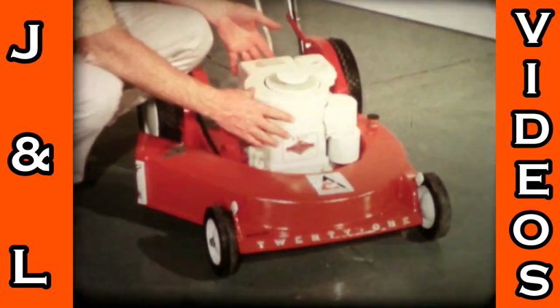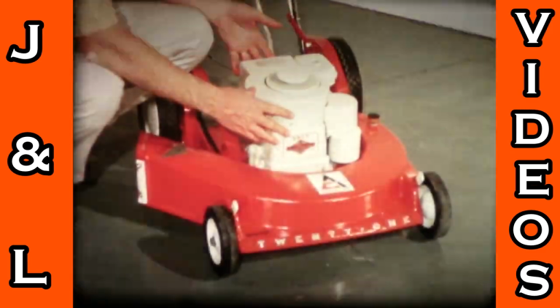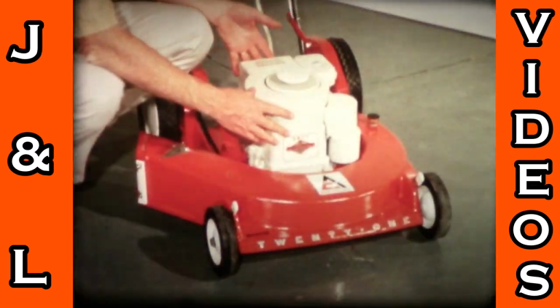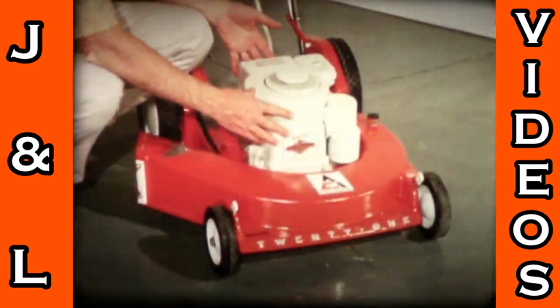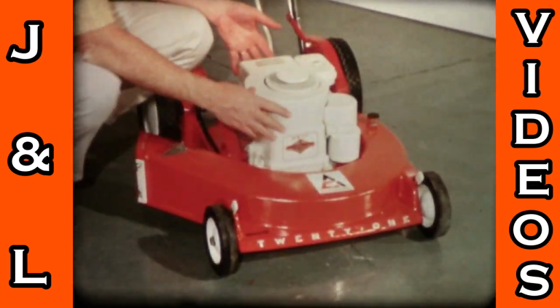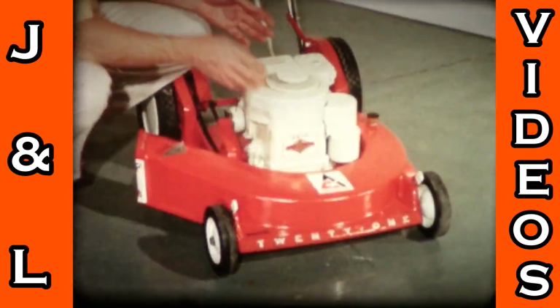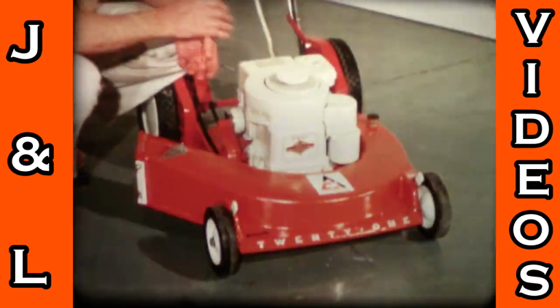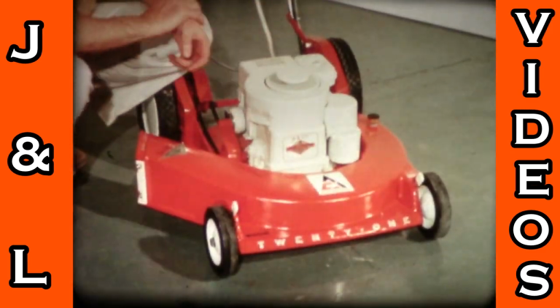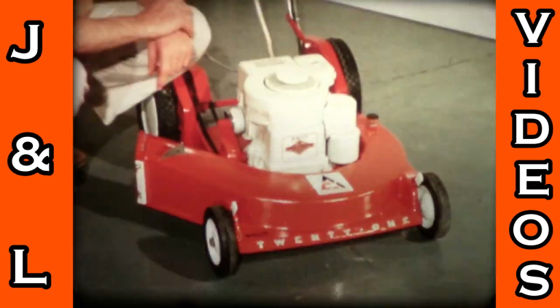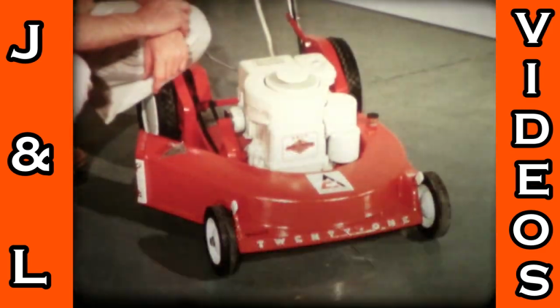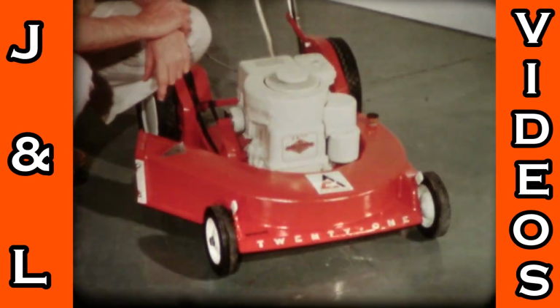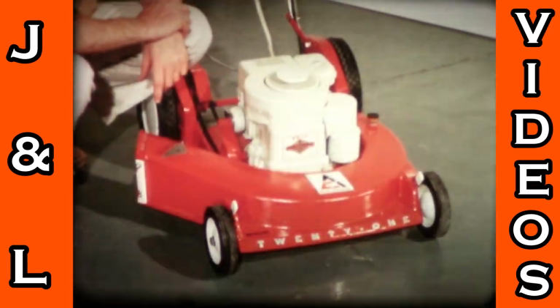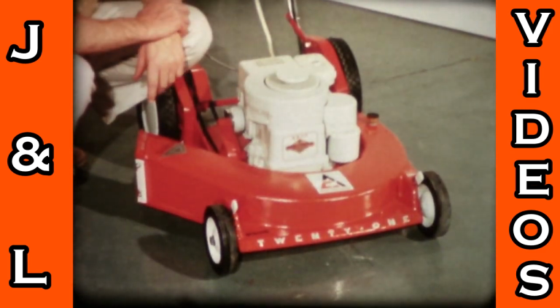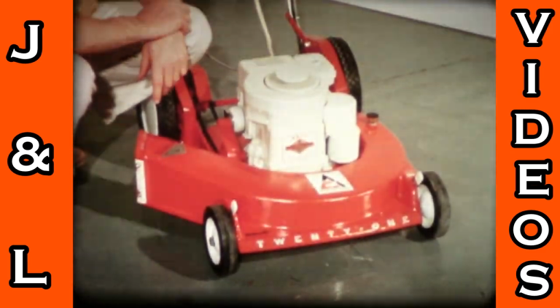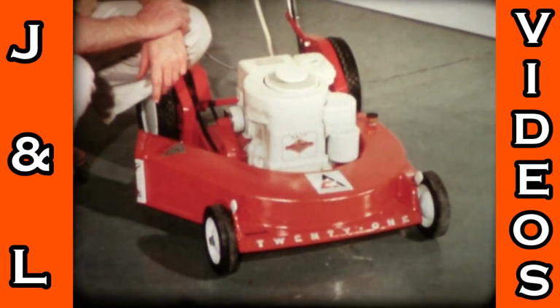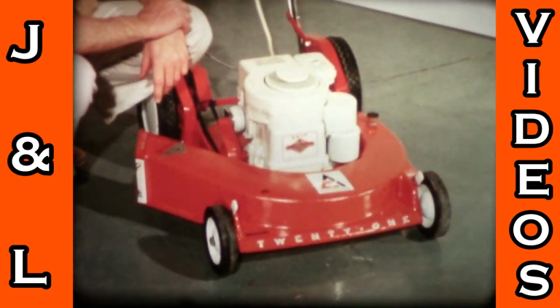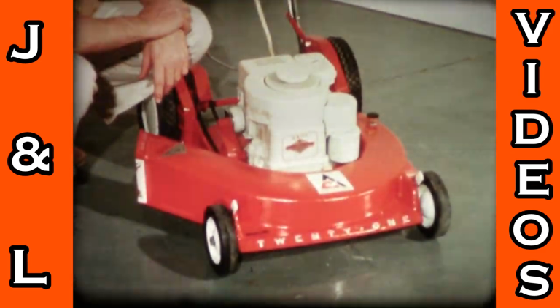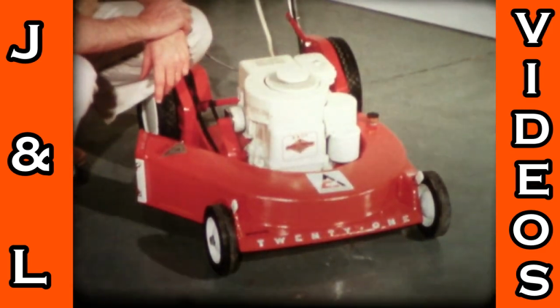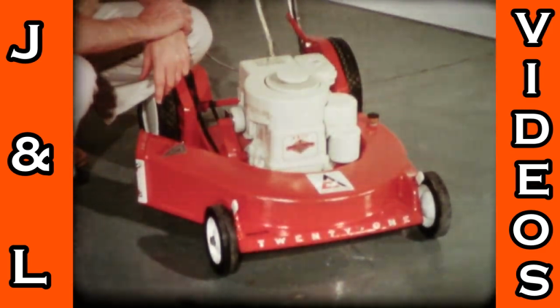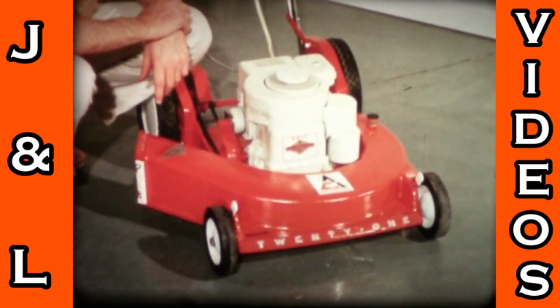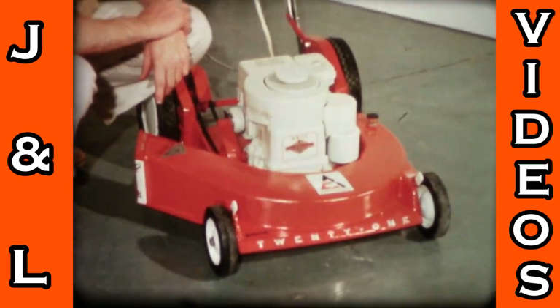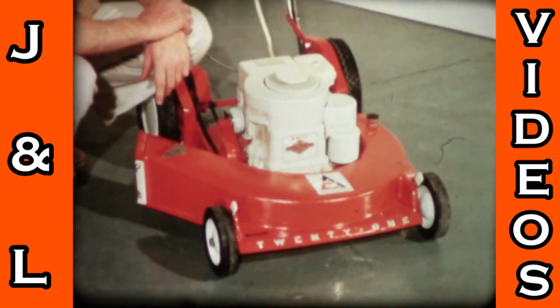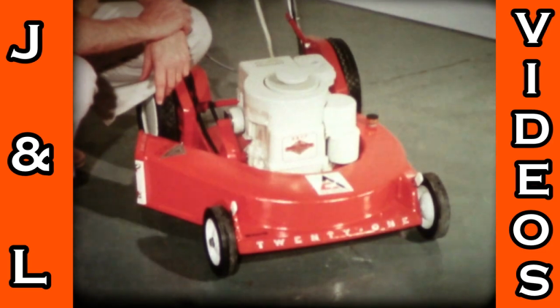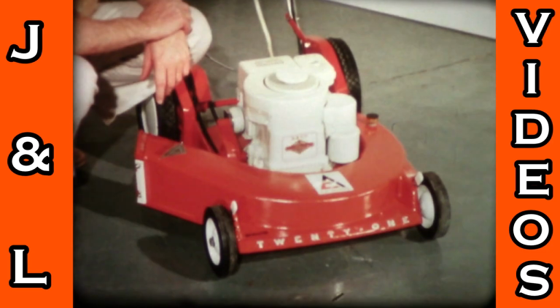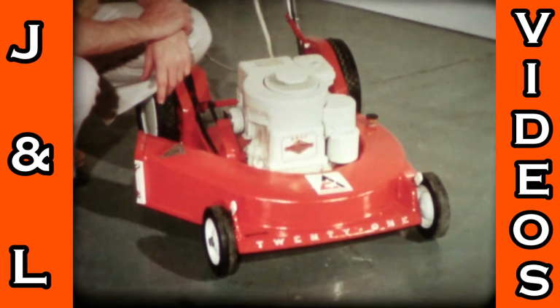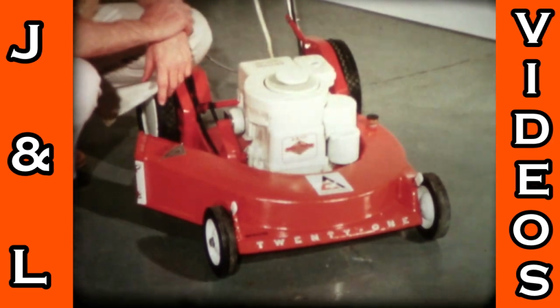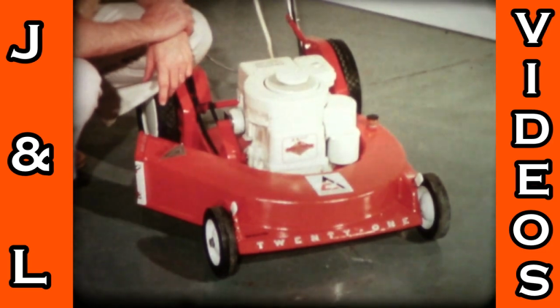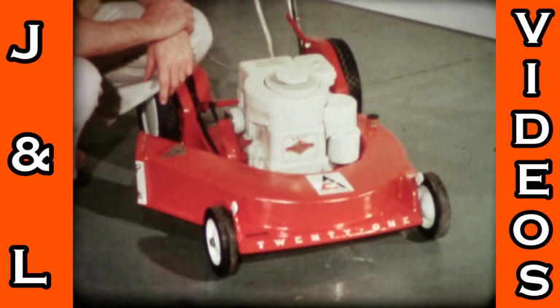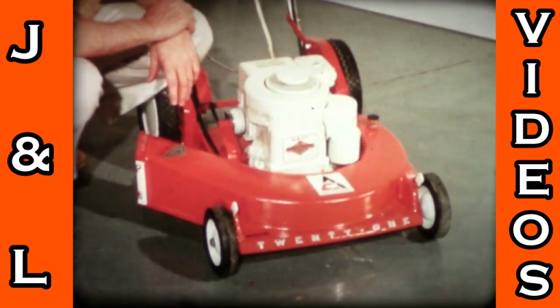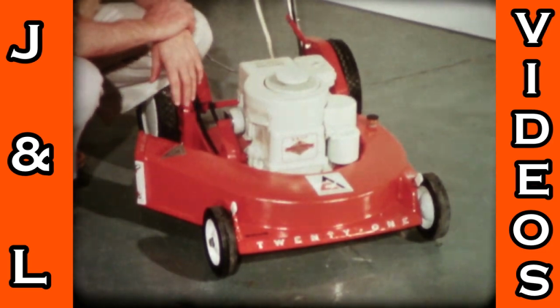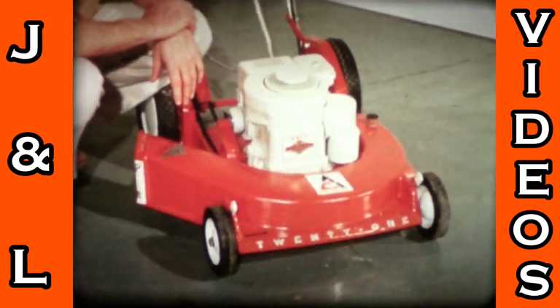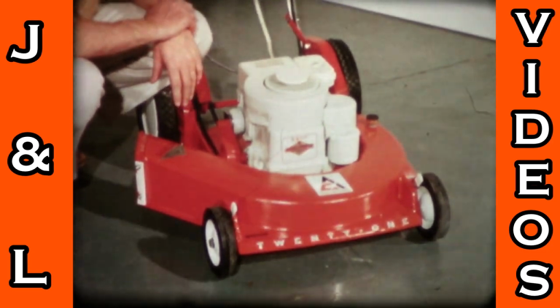Hooked up with a great name in engines too — Briggs and Stratton. Old, reliable name. Real dependable.